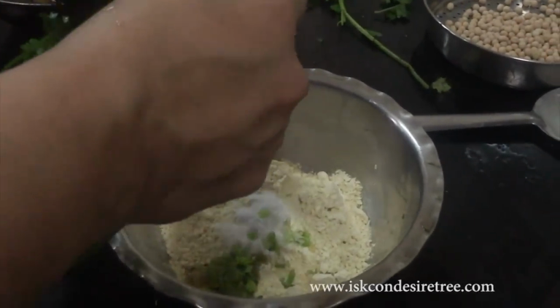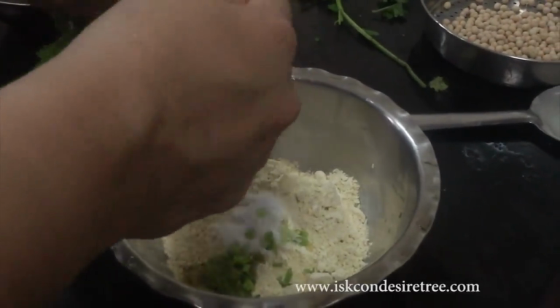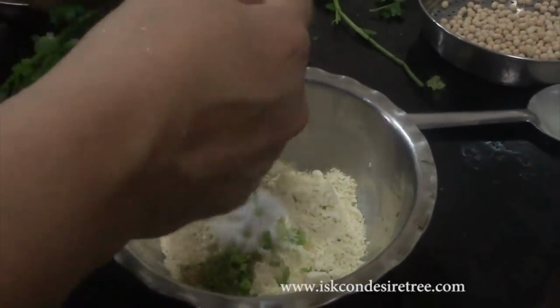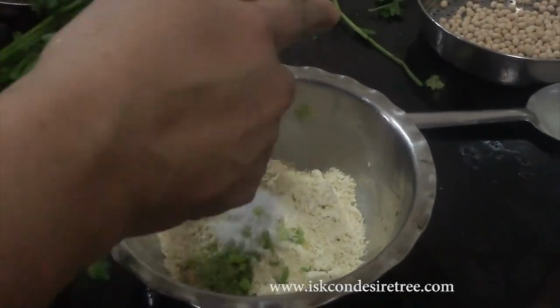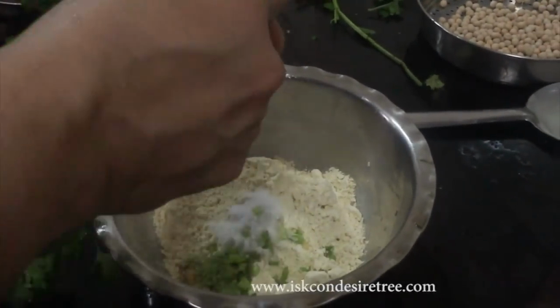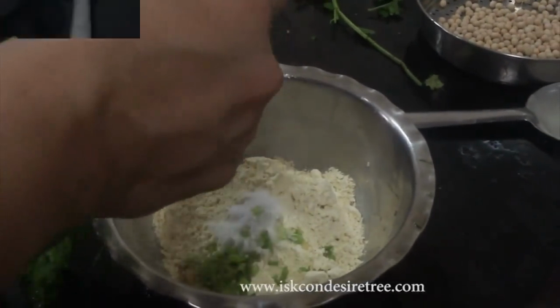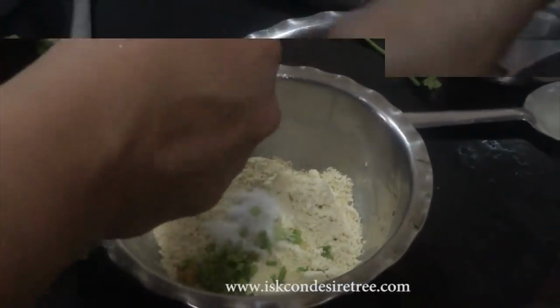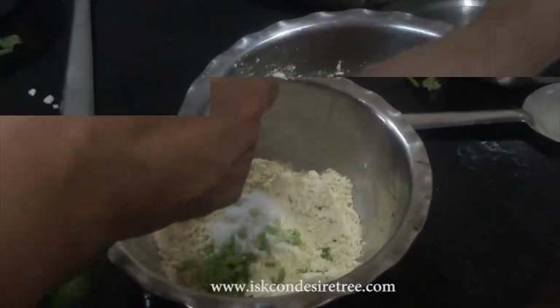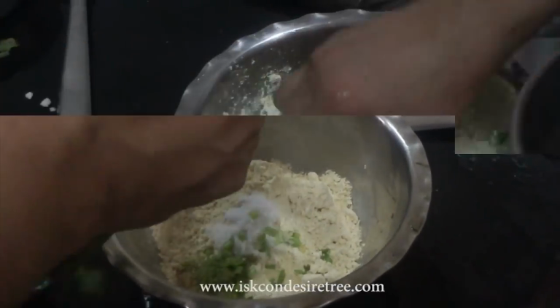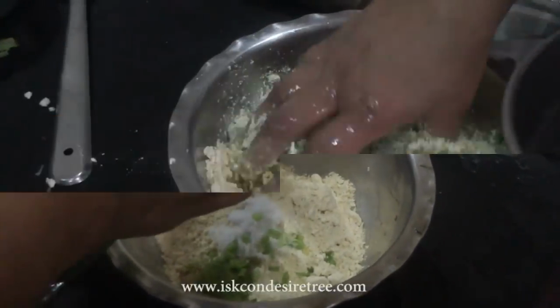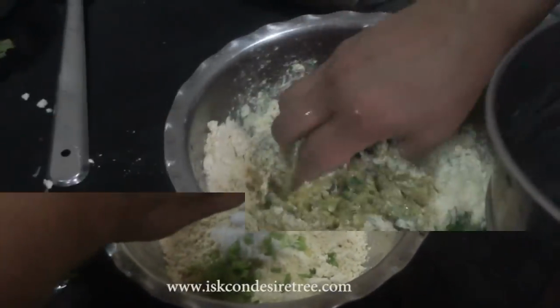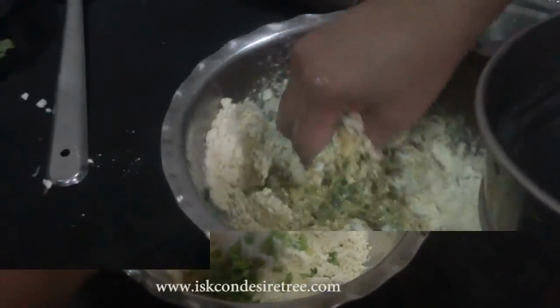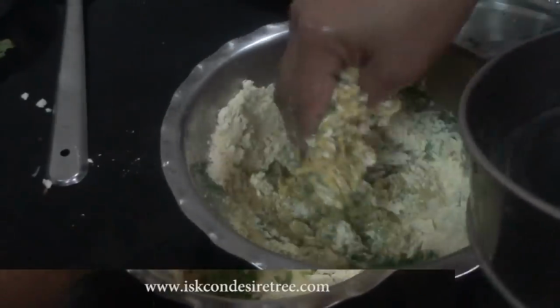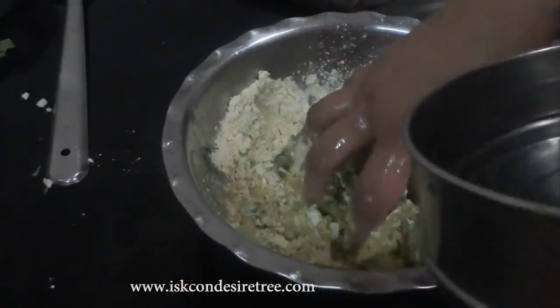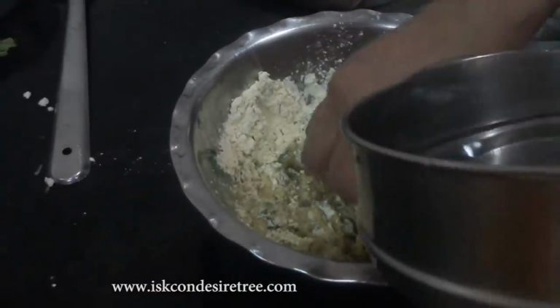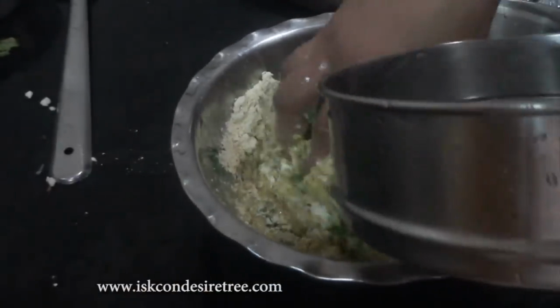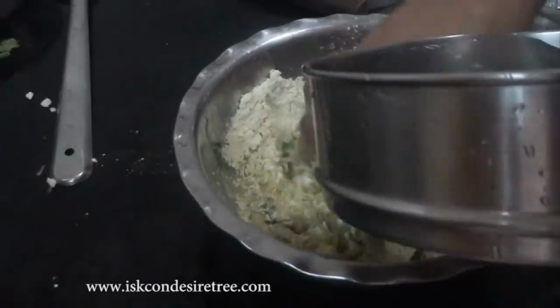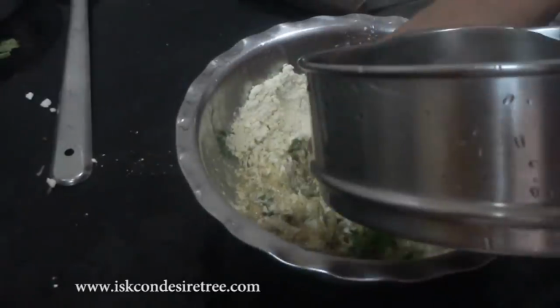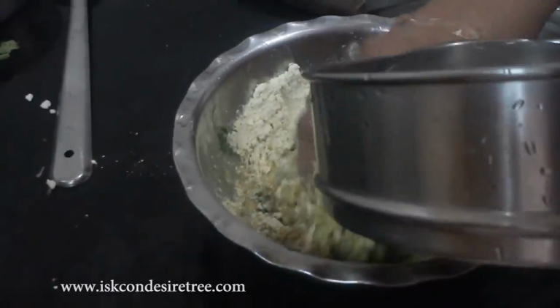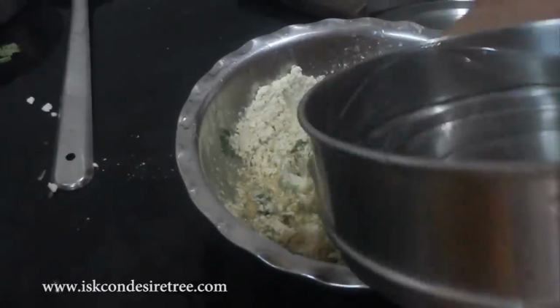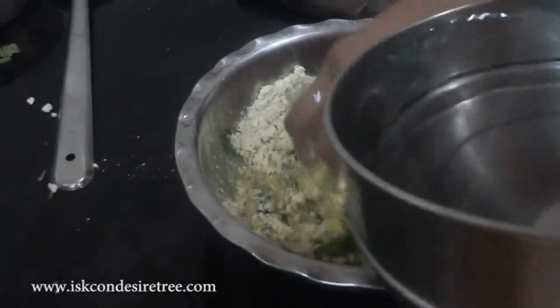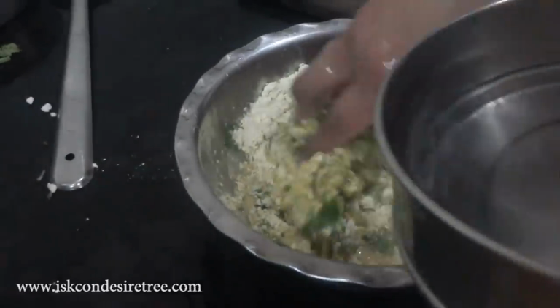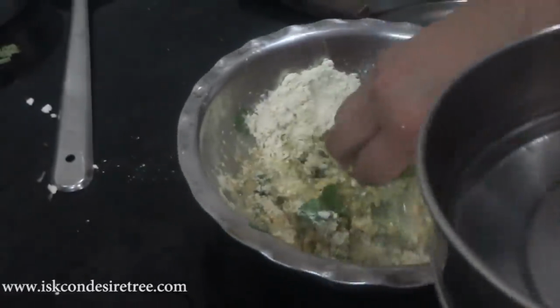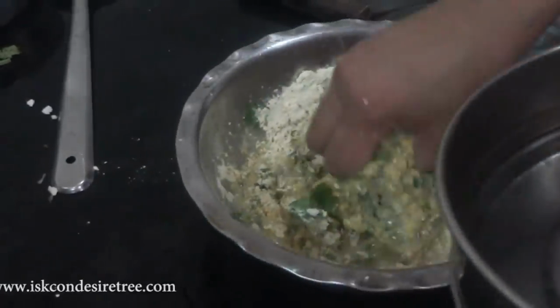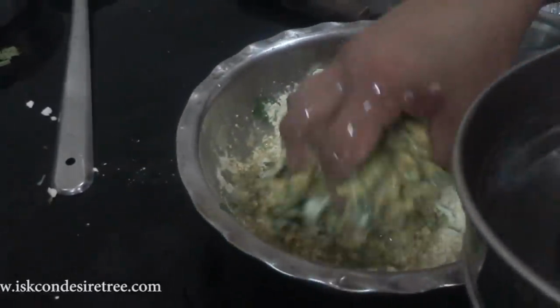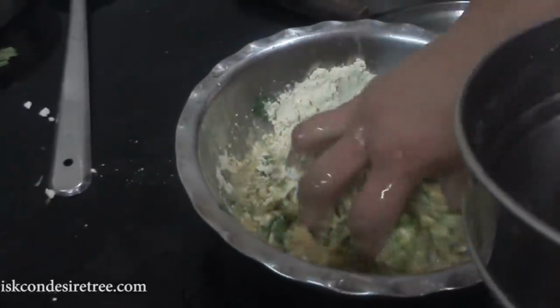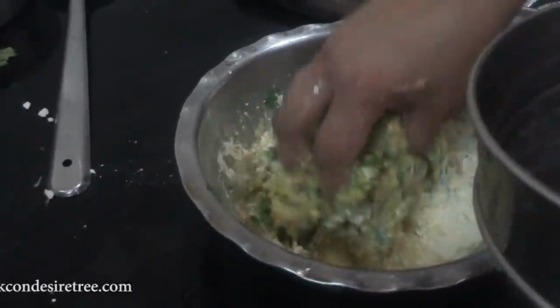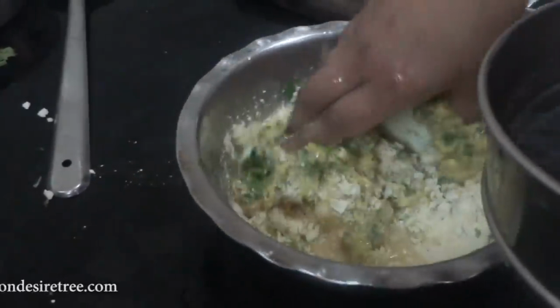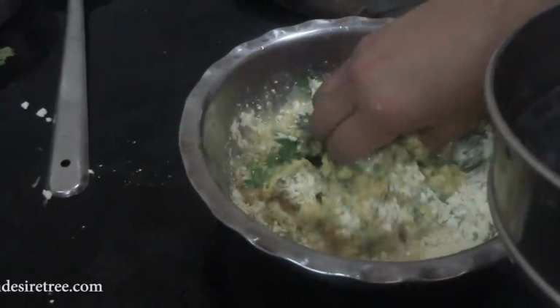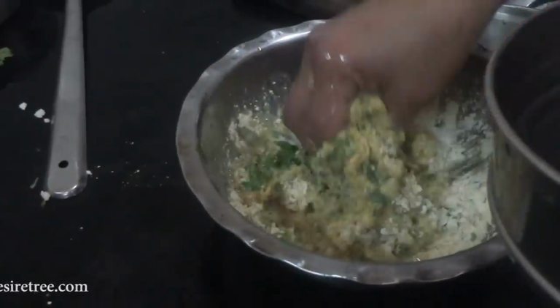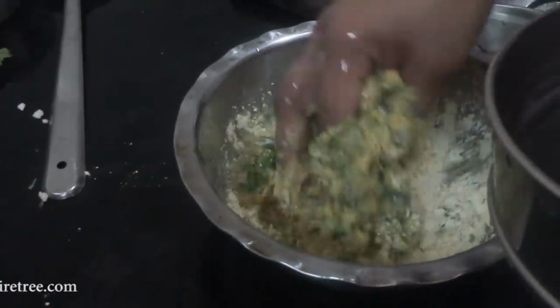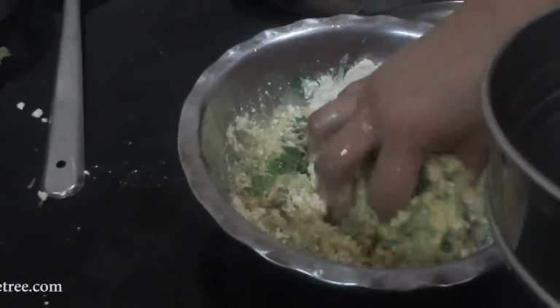Add water to it so that it forms a paste-like thick consistency.